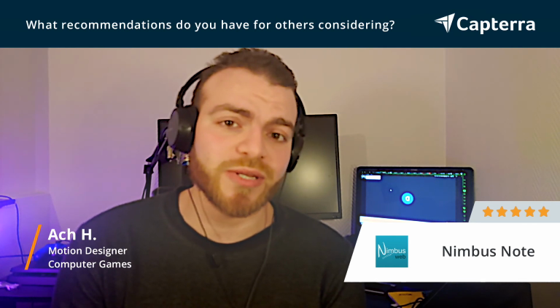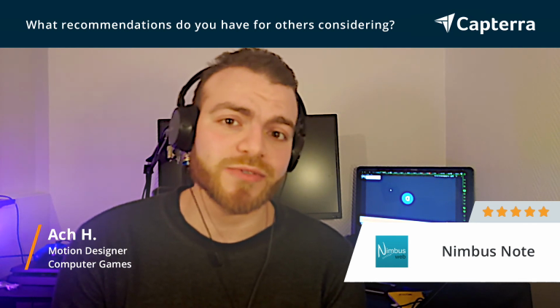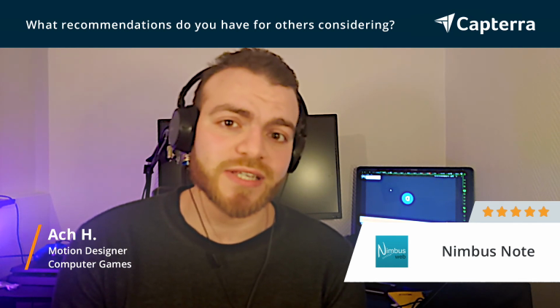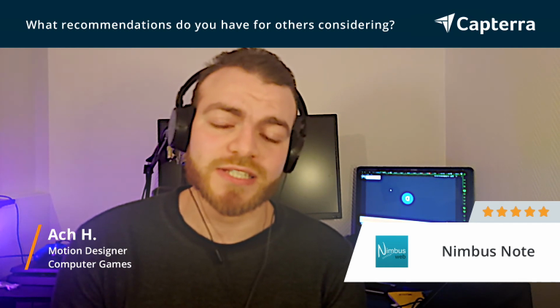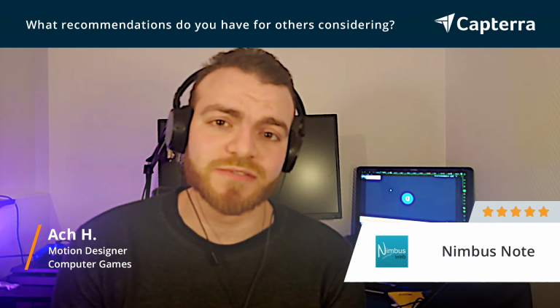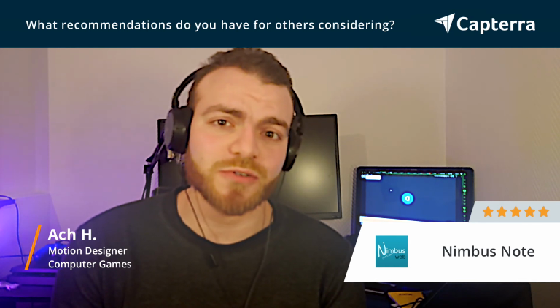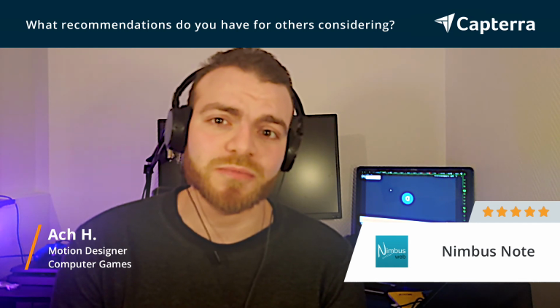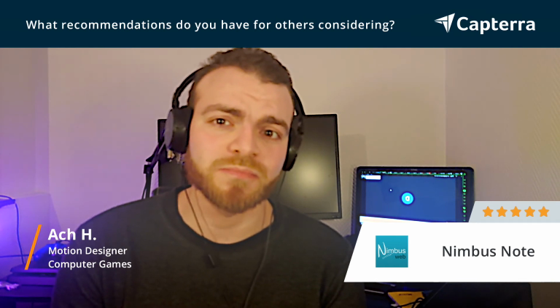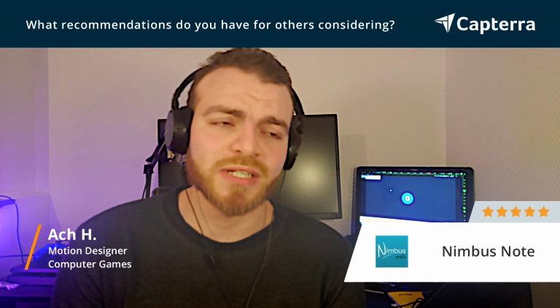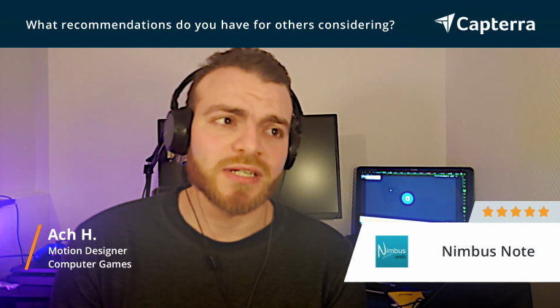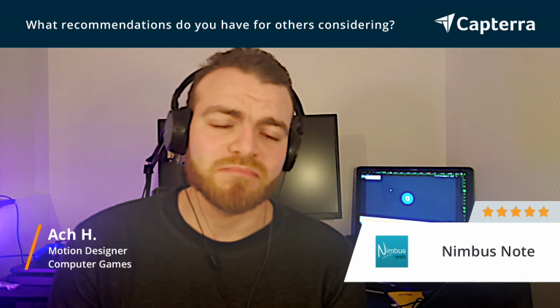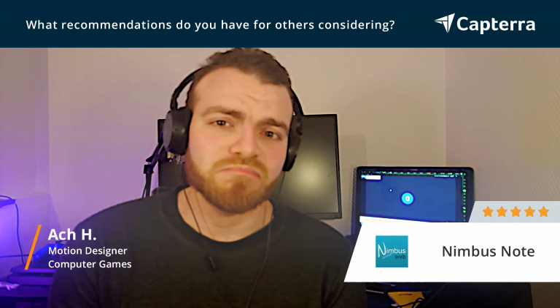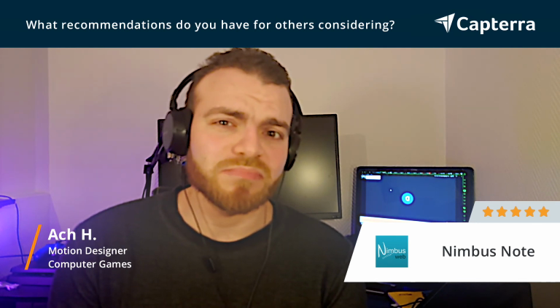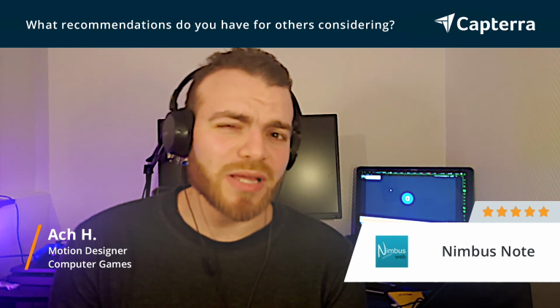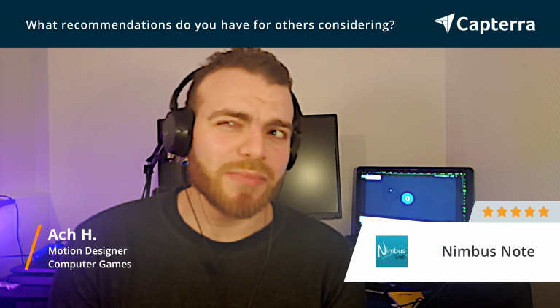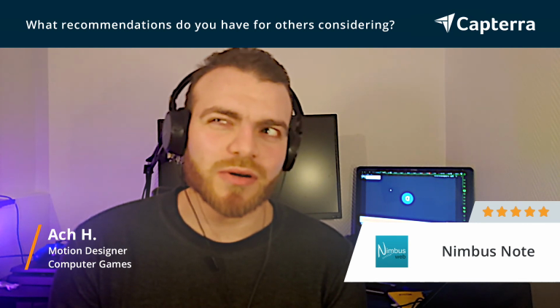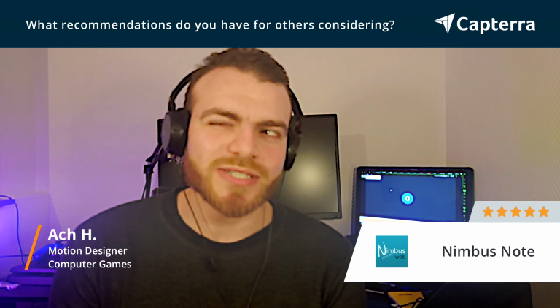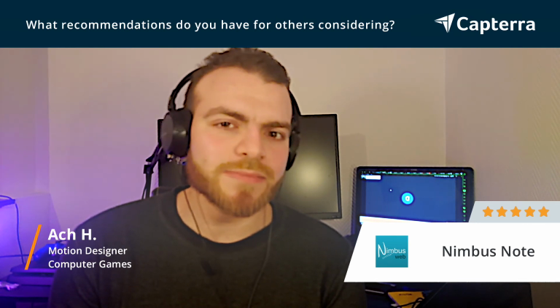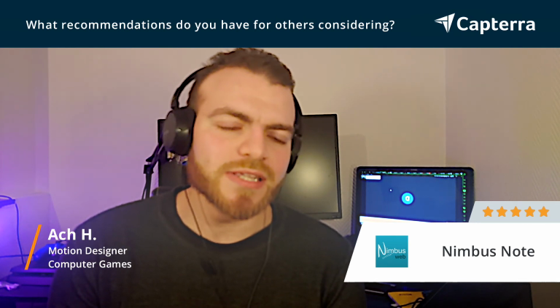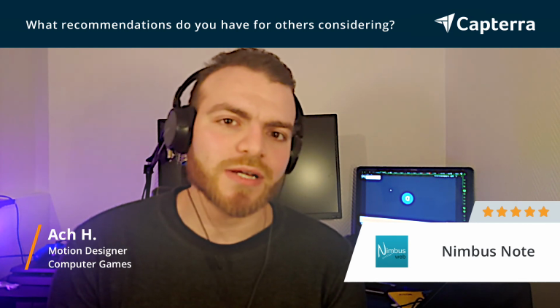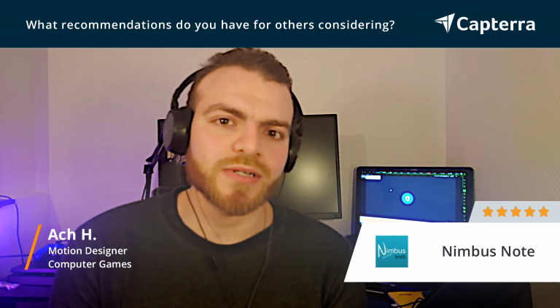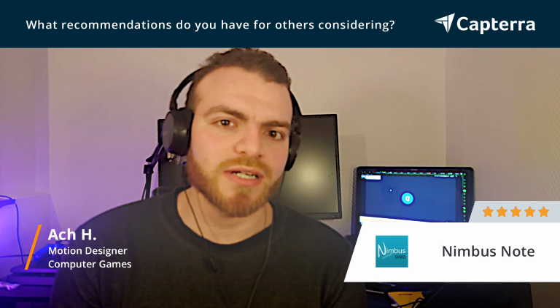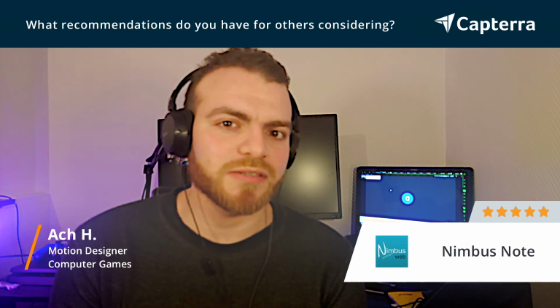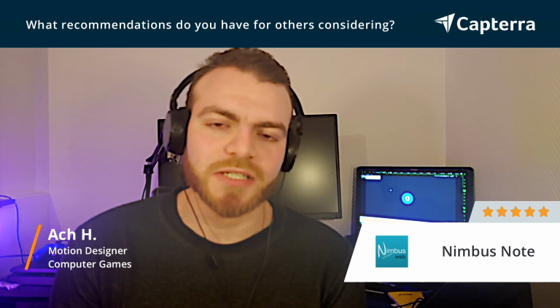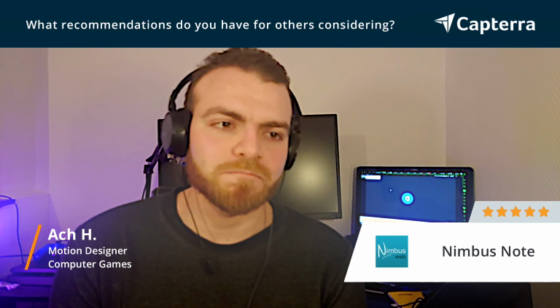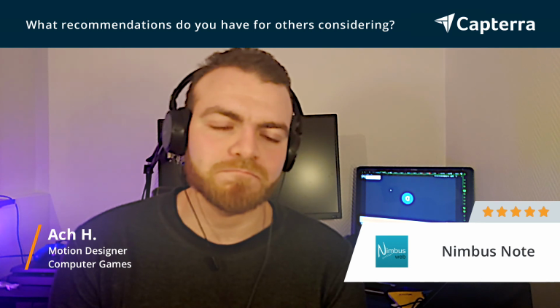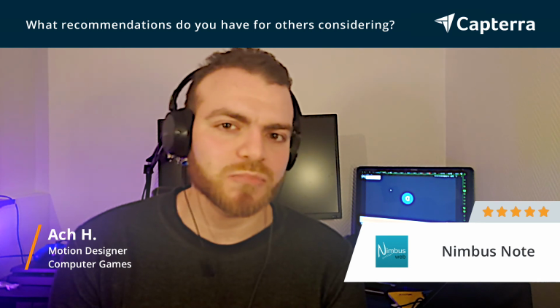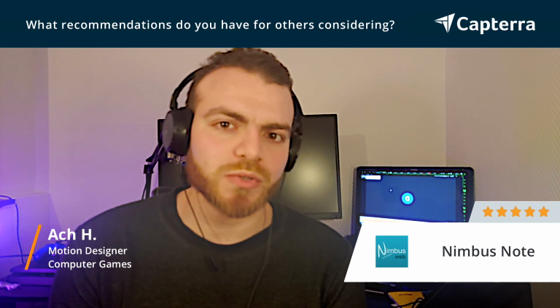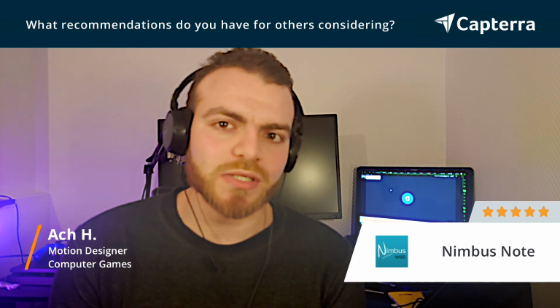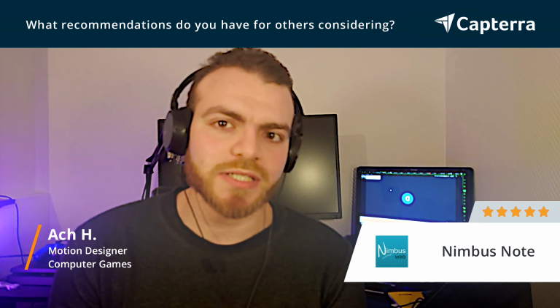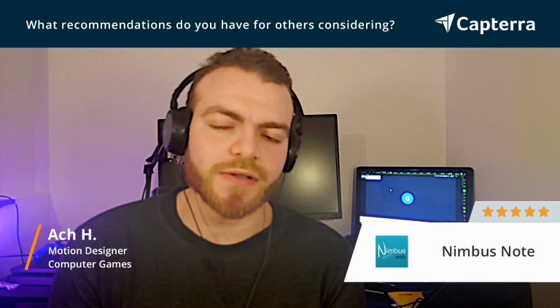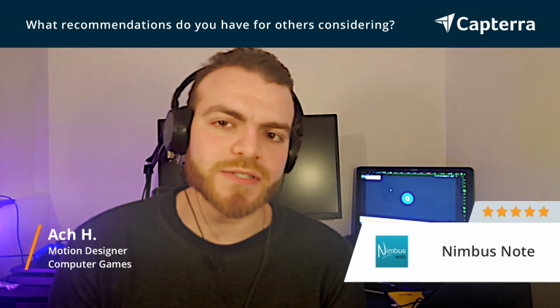I've been using this for around six months now and it's totally awesome.